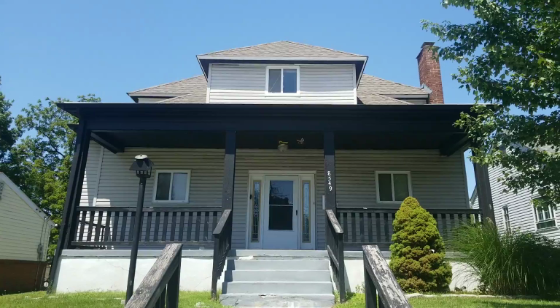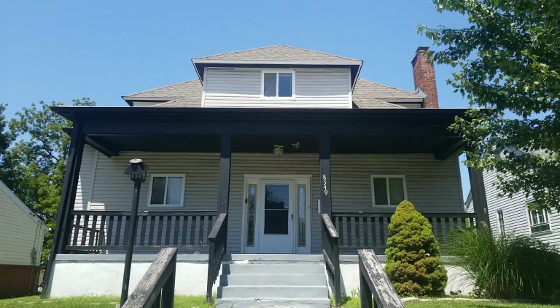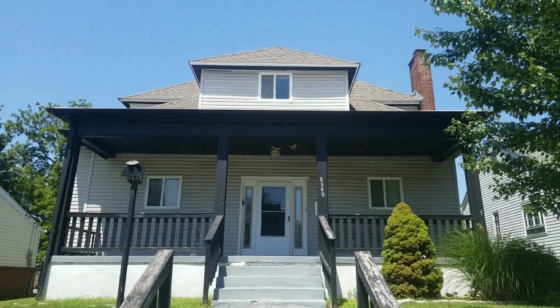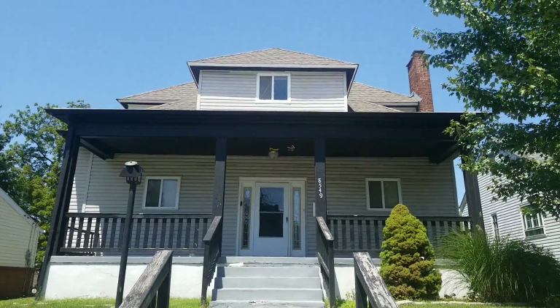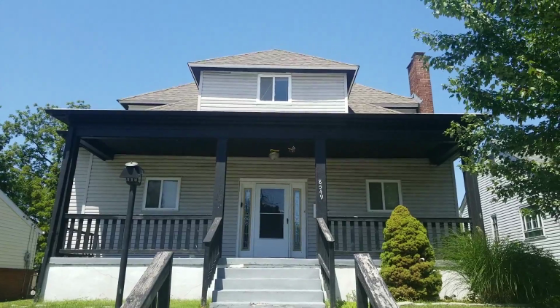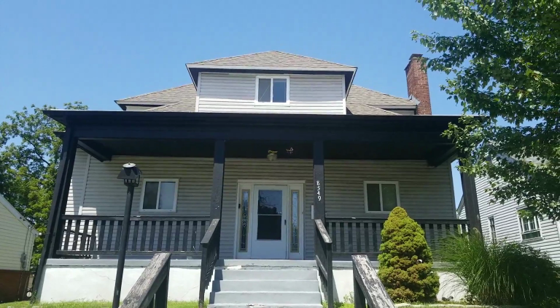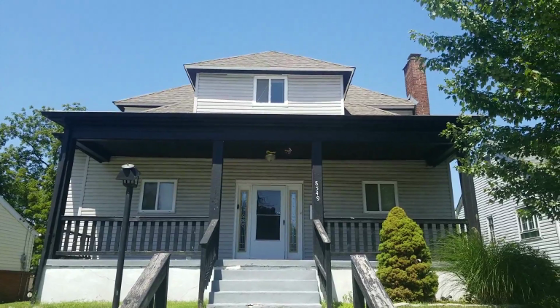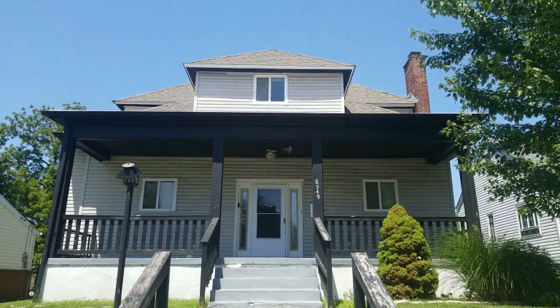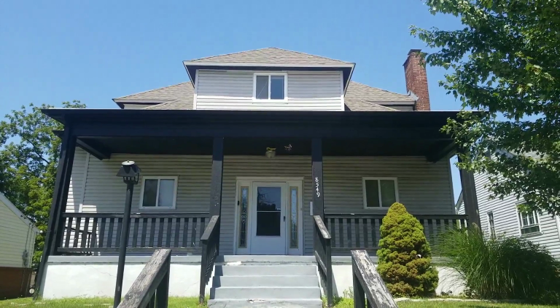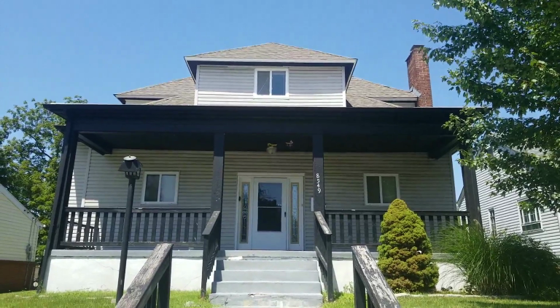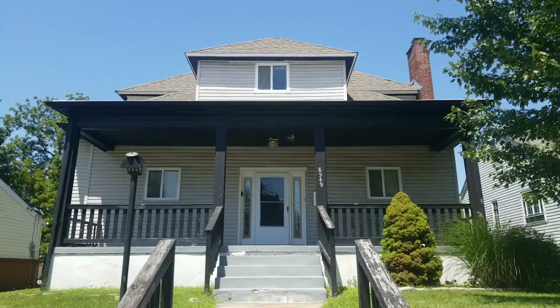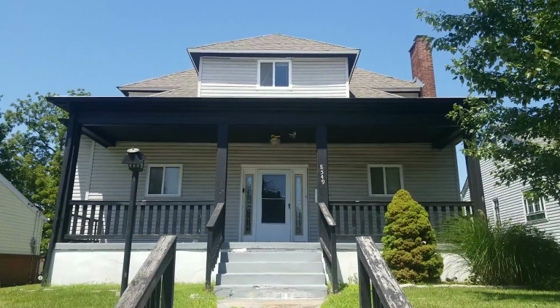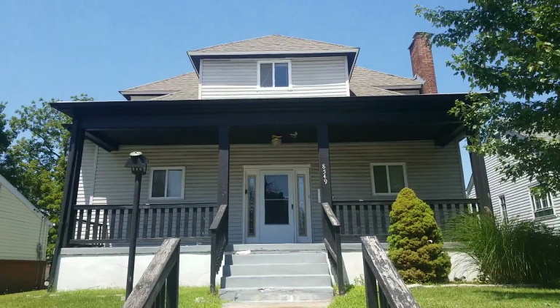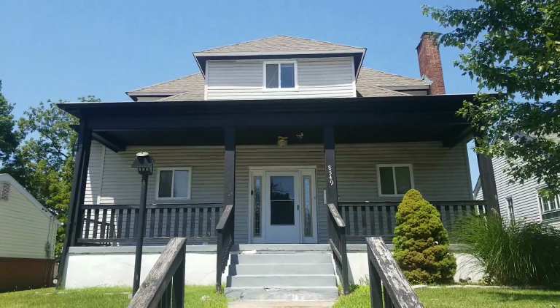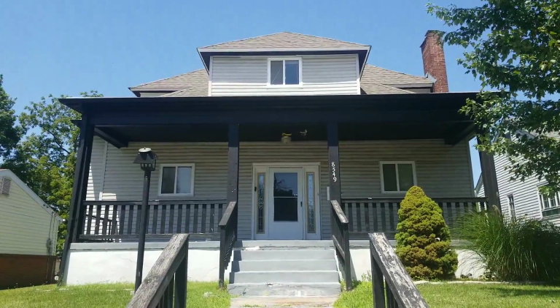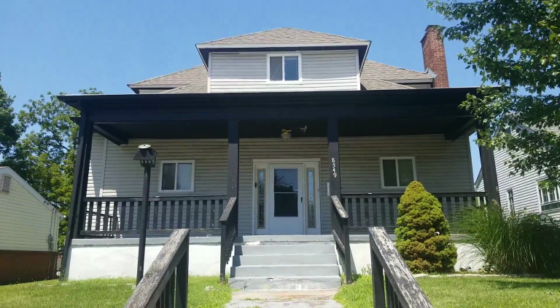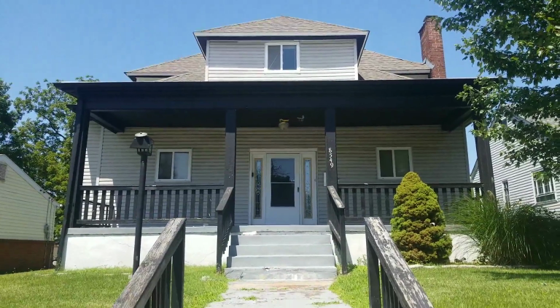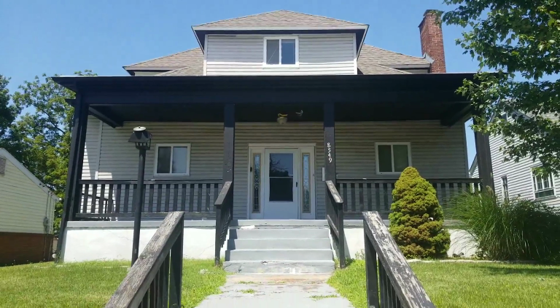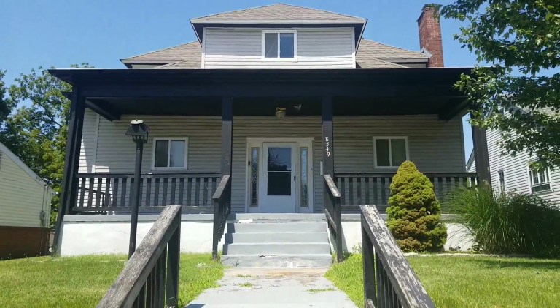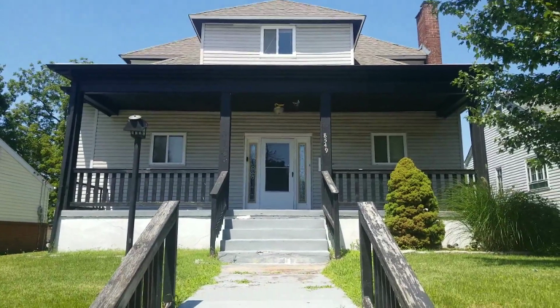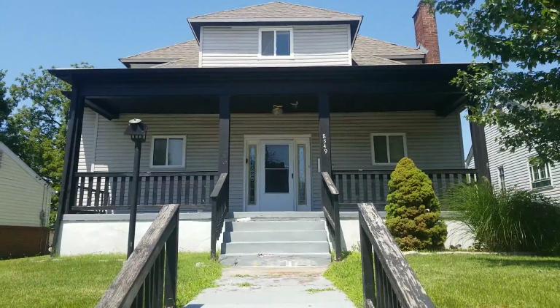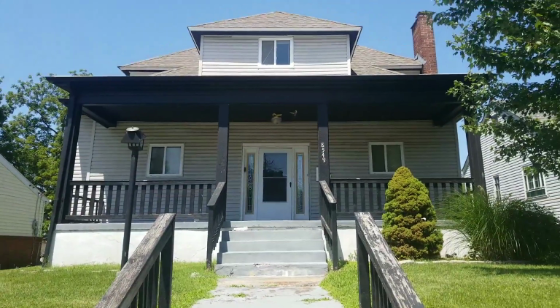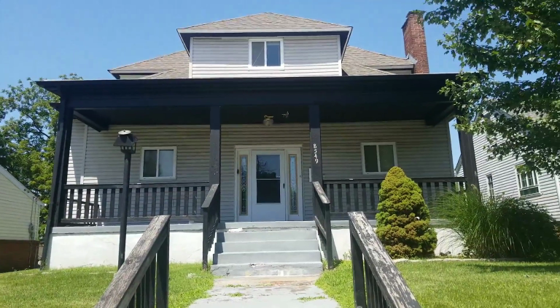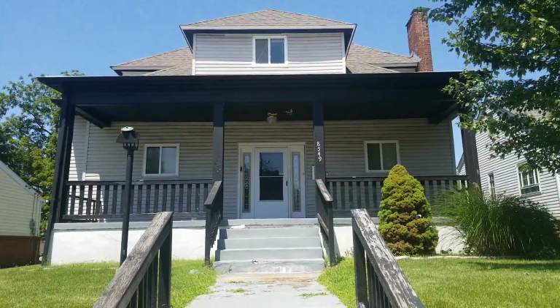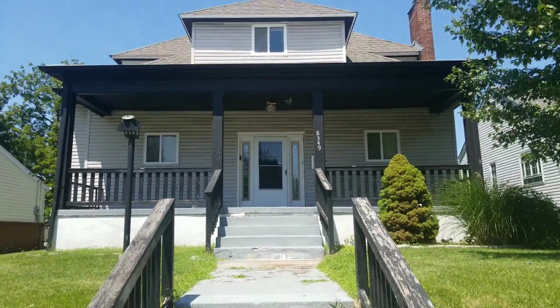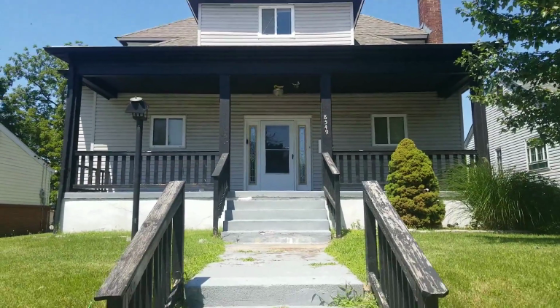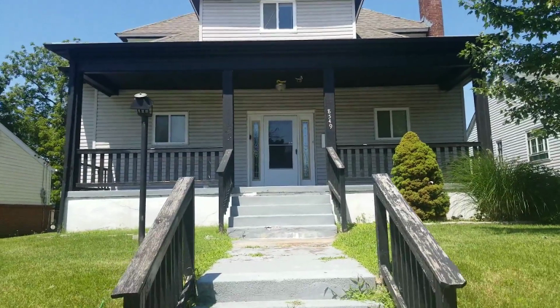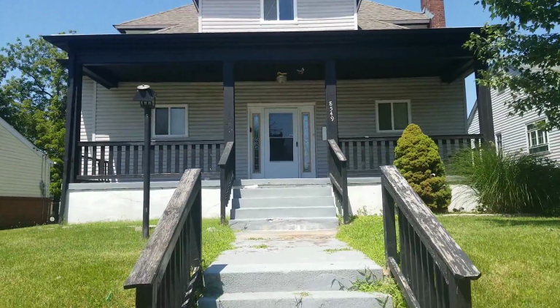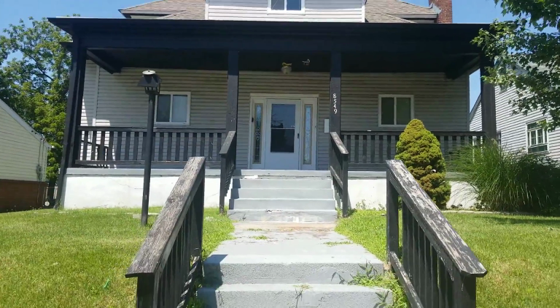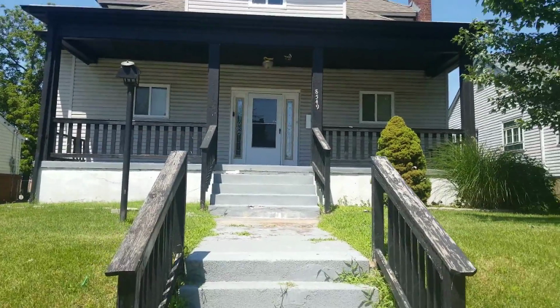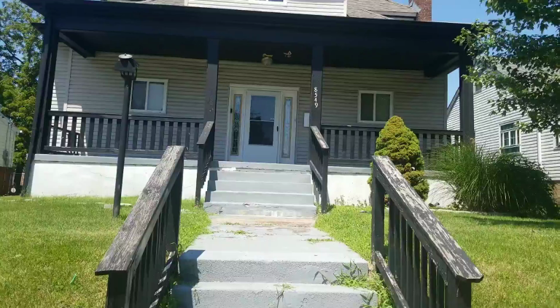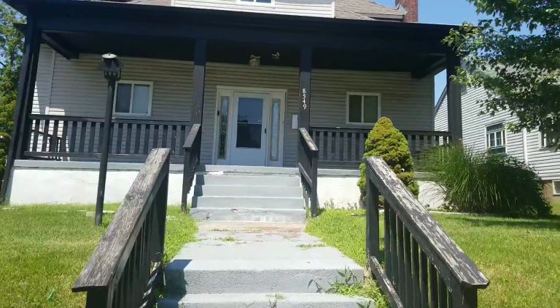Alright, here we are at the property on Moore Lane. I forgot my camera so I have to use my phone to shoot the video.